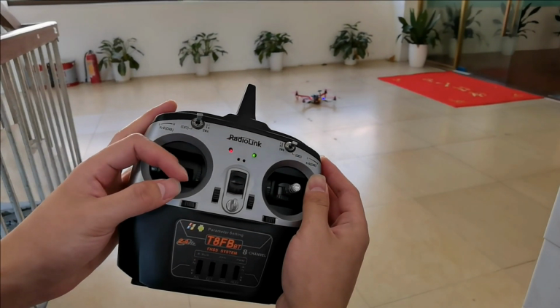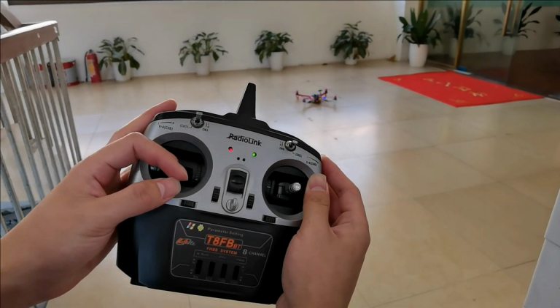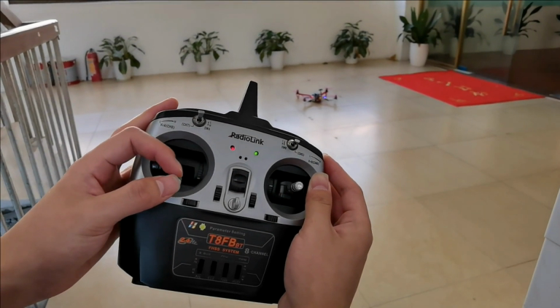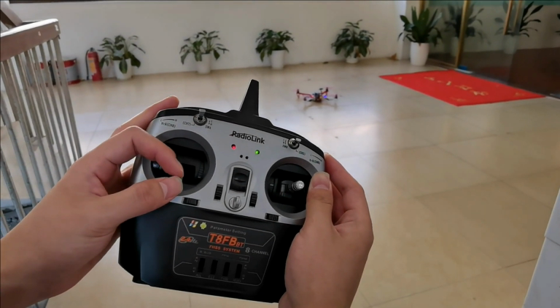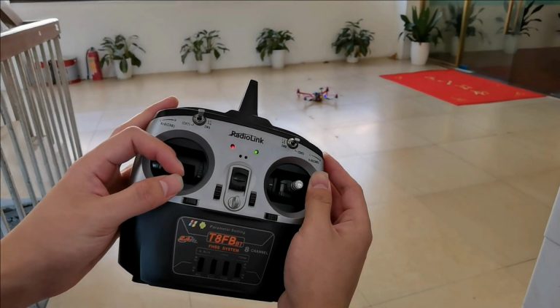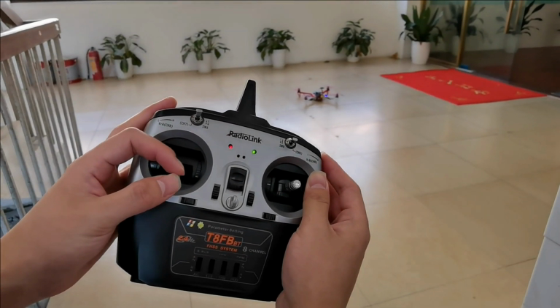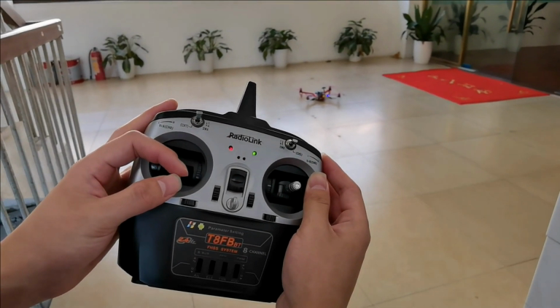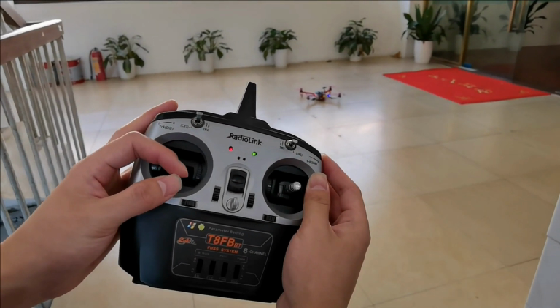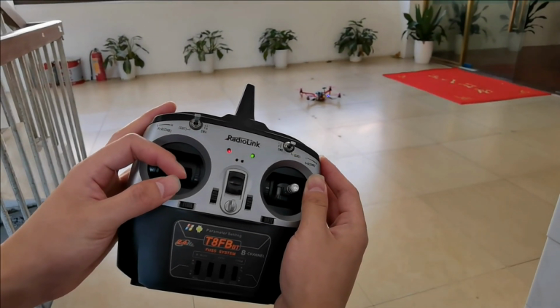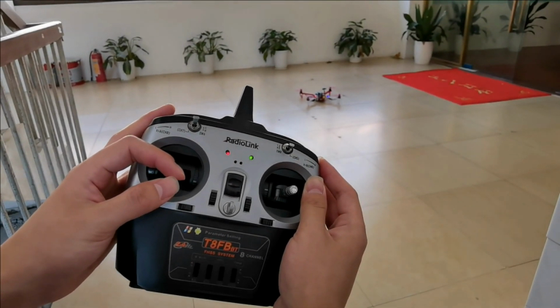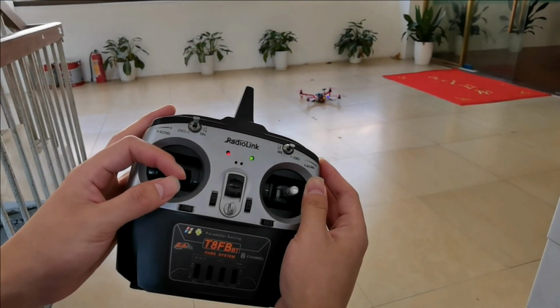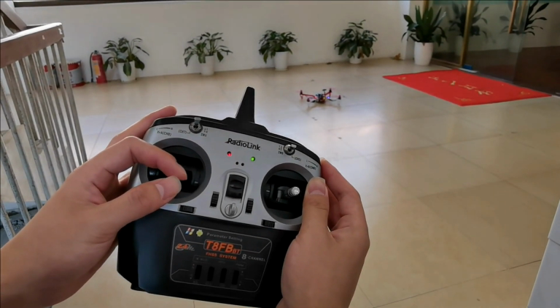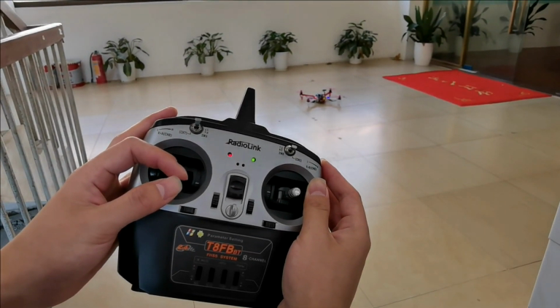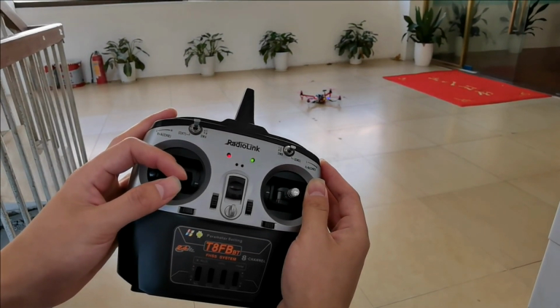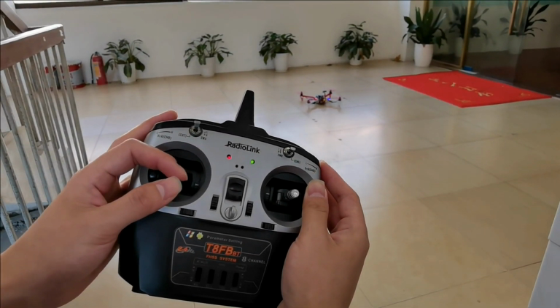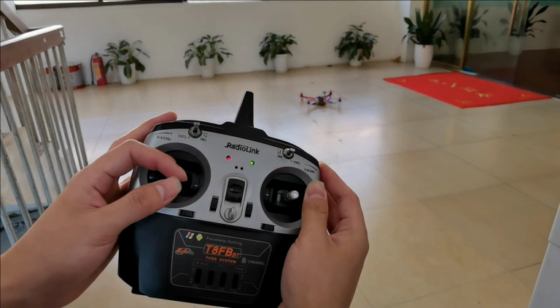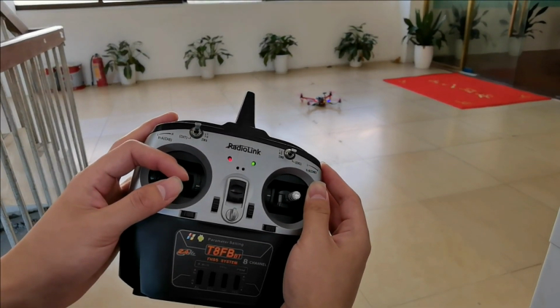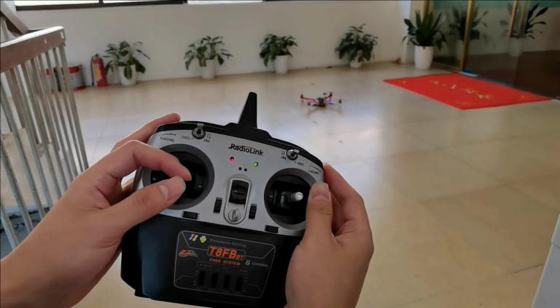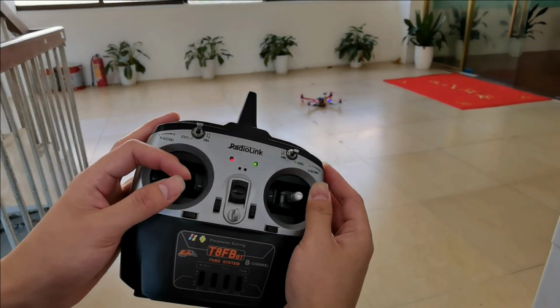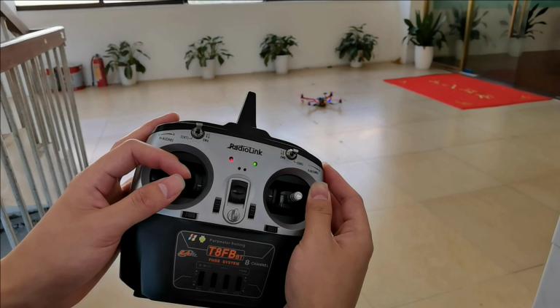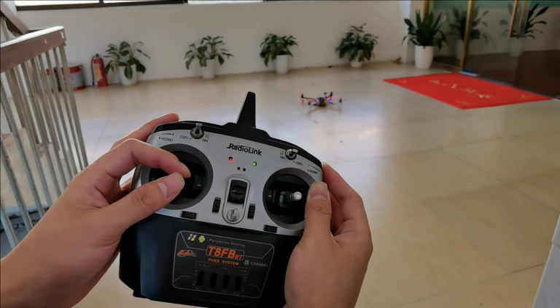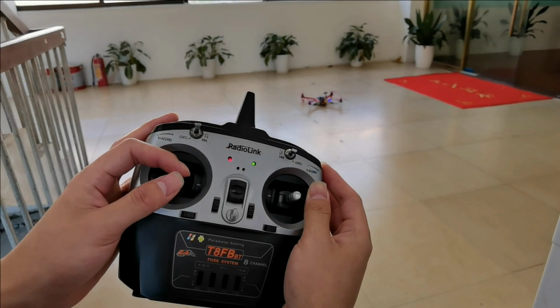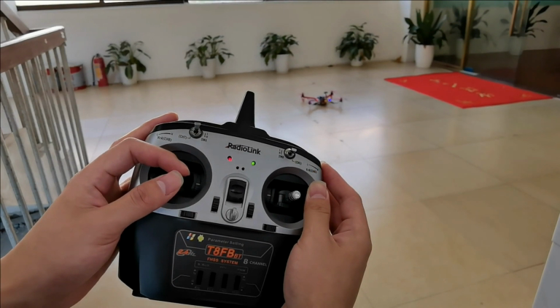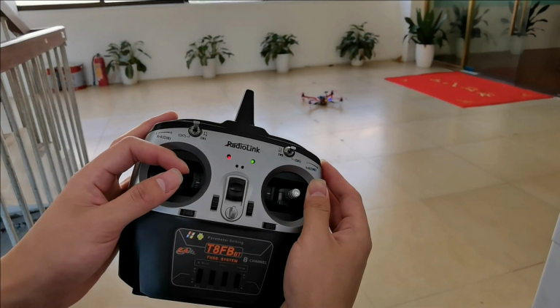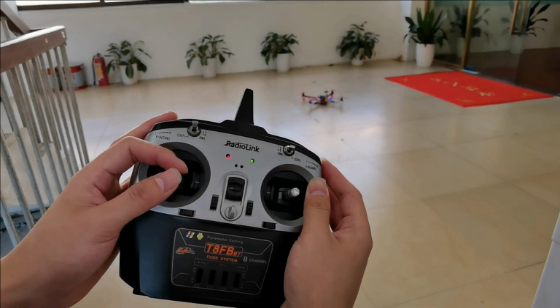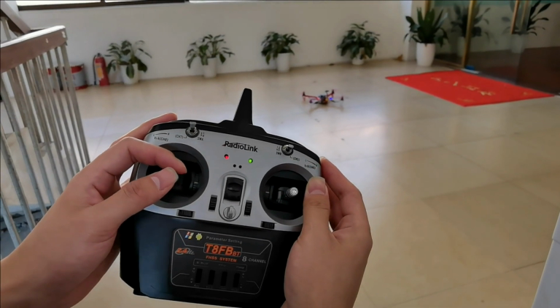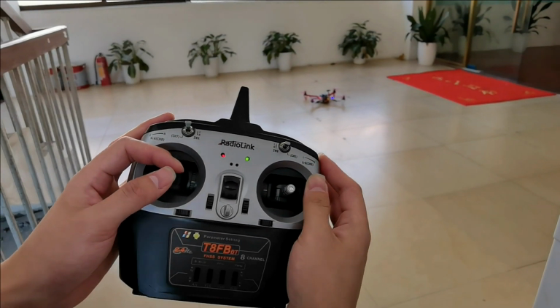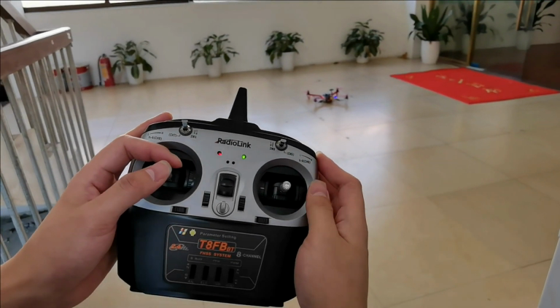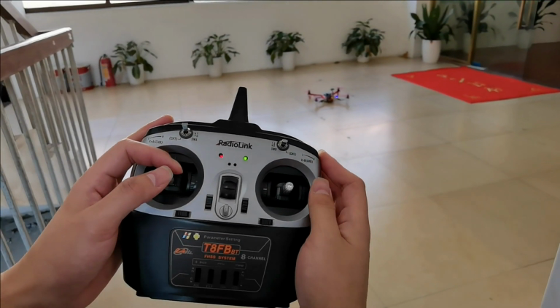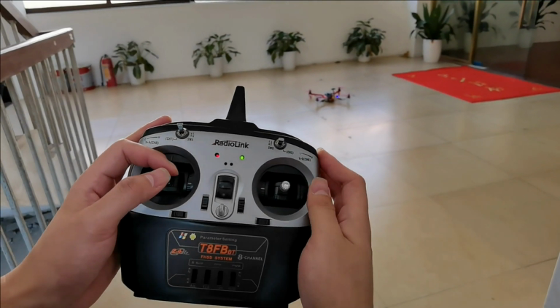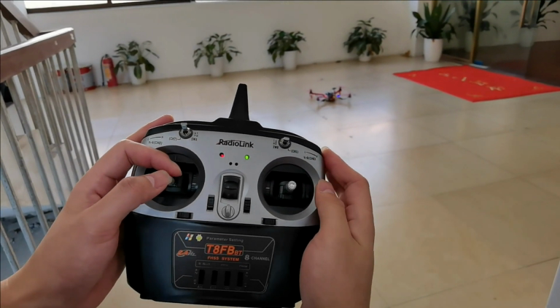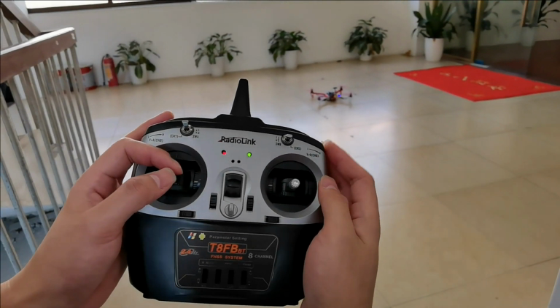Slightly push the throttle above the central position and the F450 will take off.